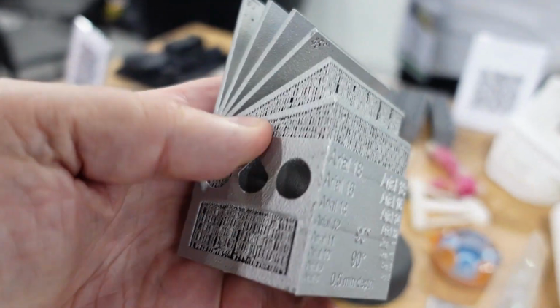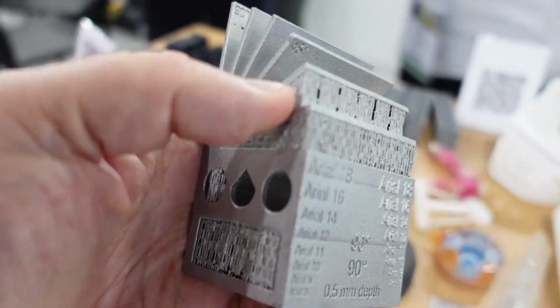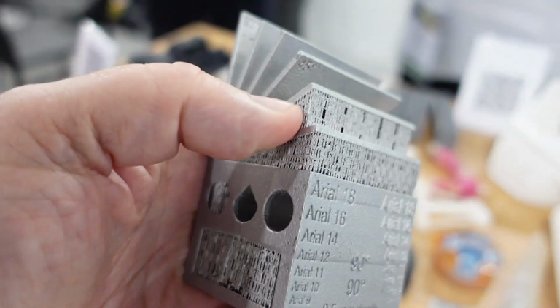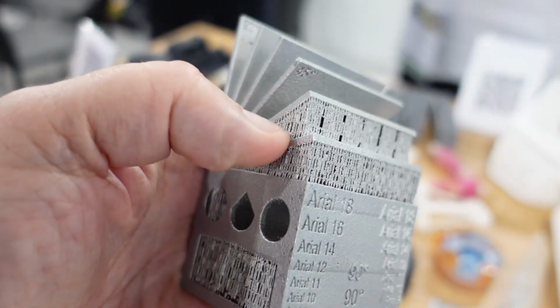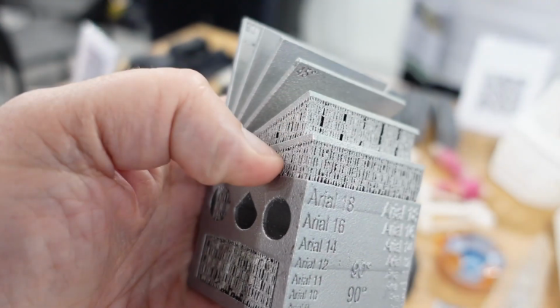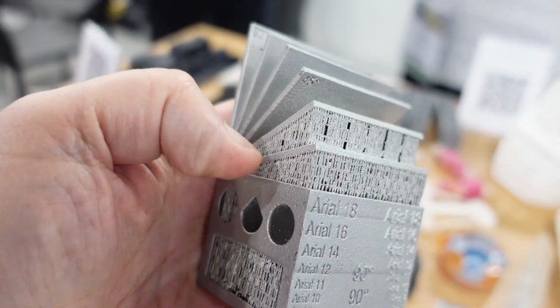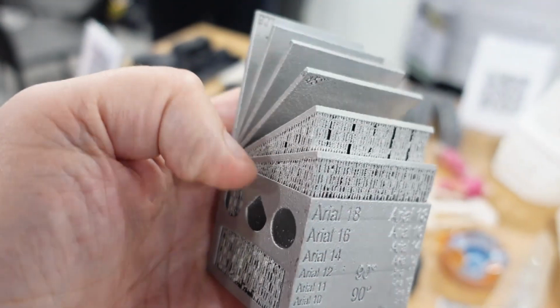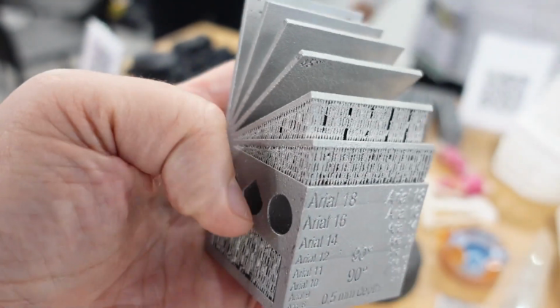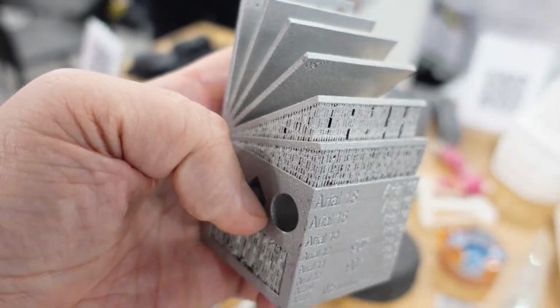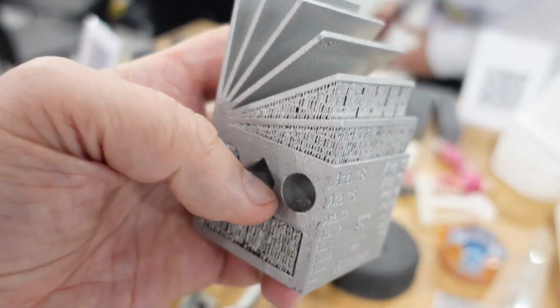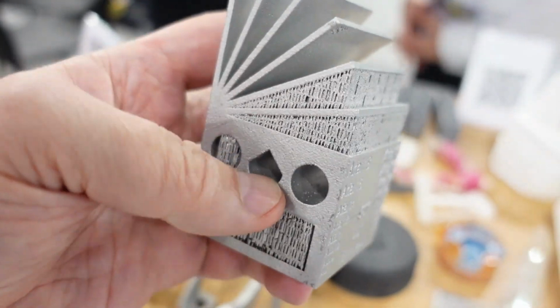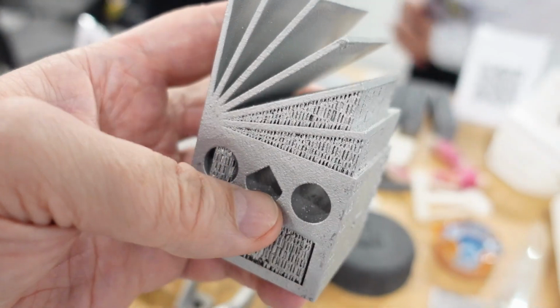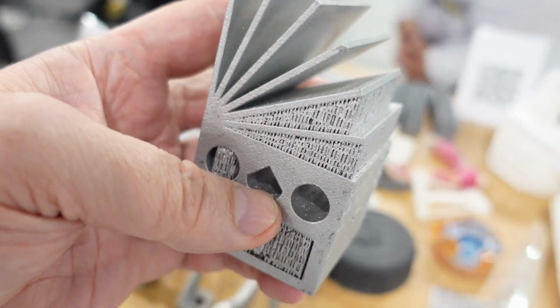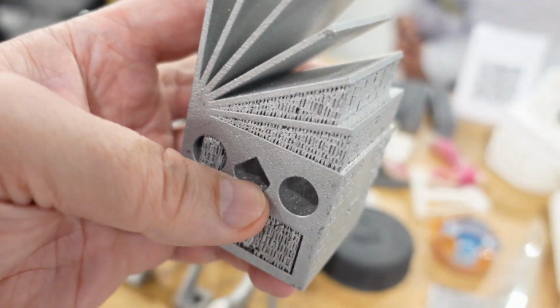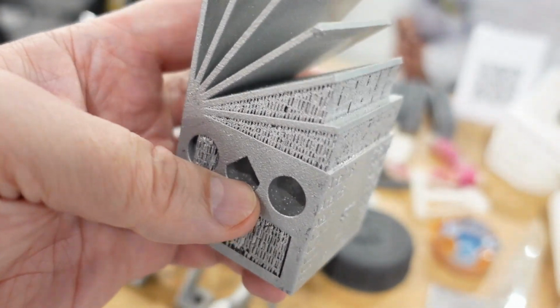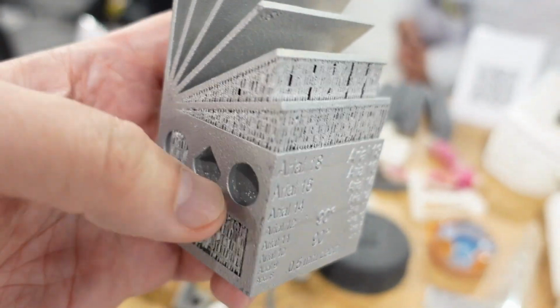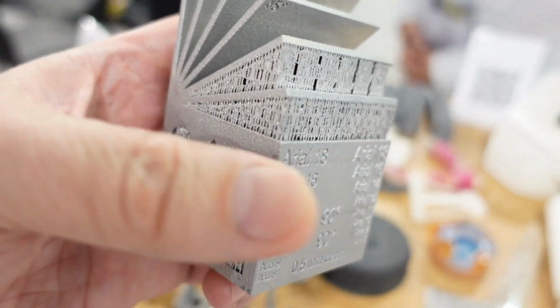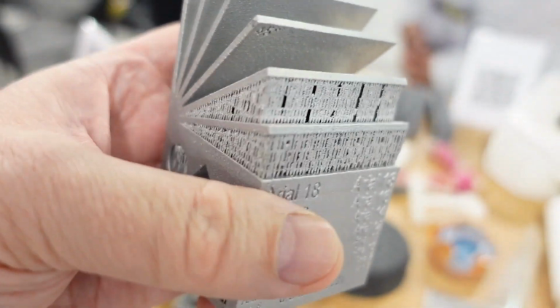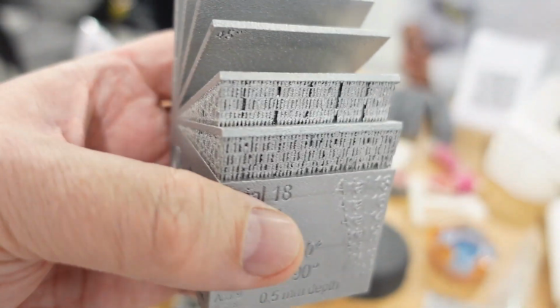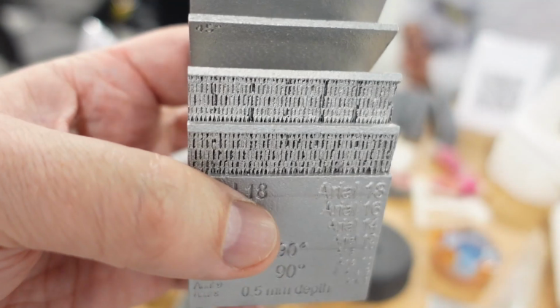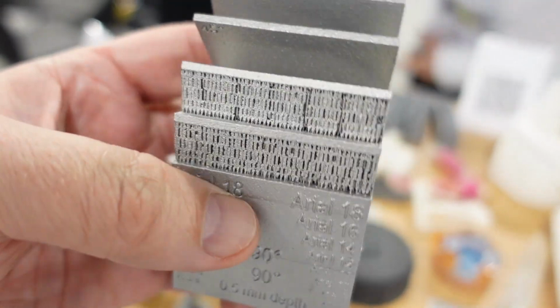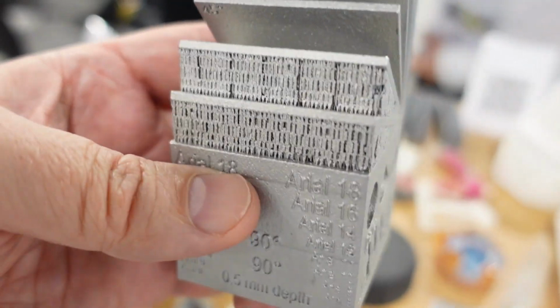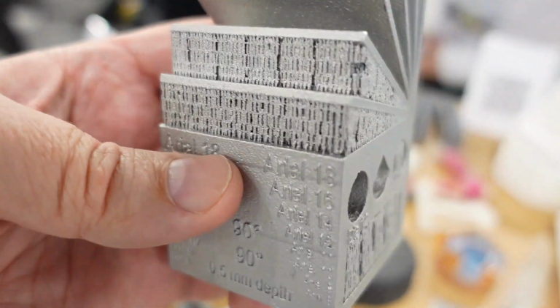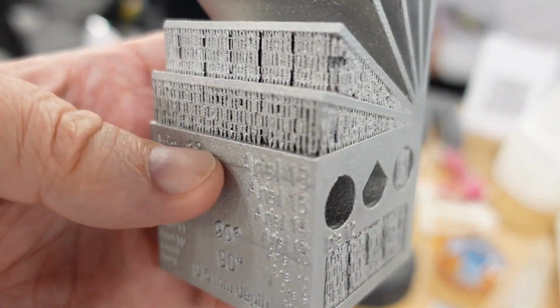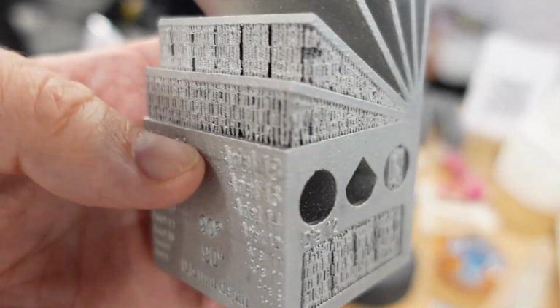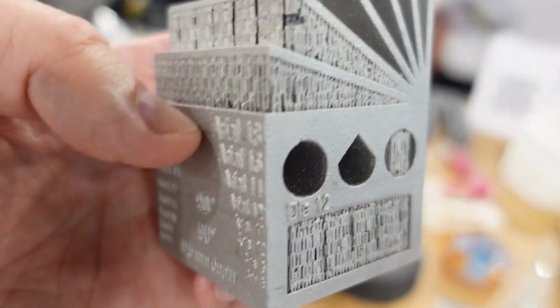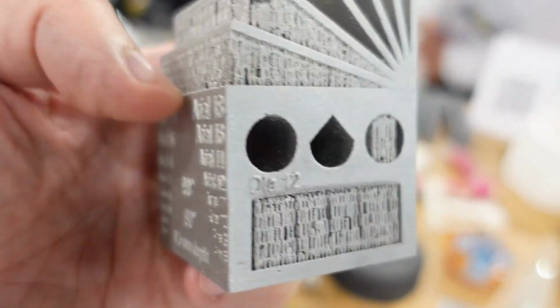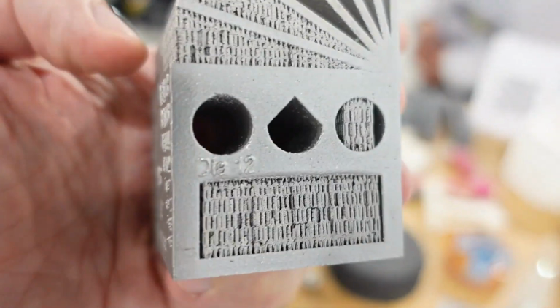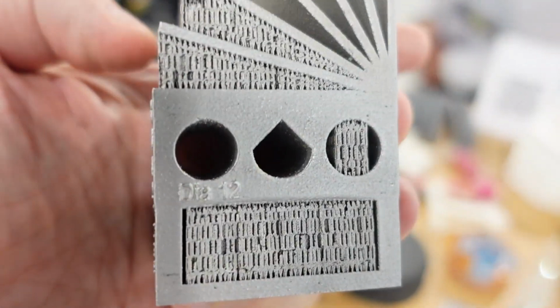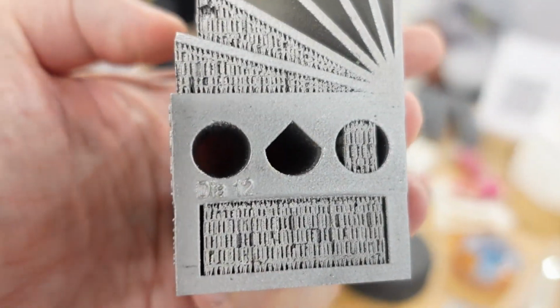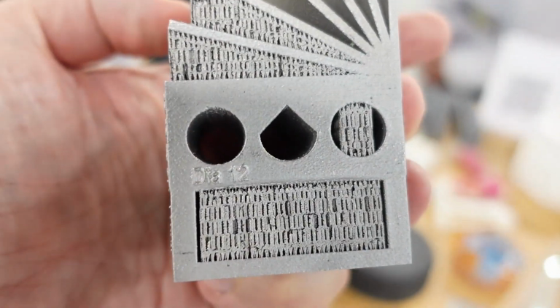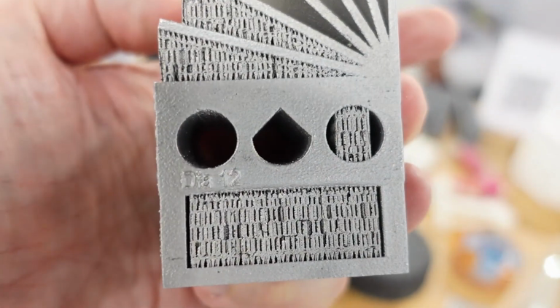These are supports used in metal printing — they prevent any warping or similar deformations.